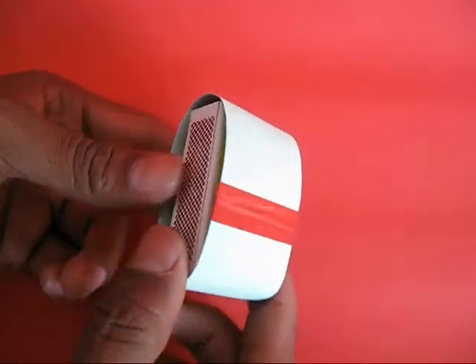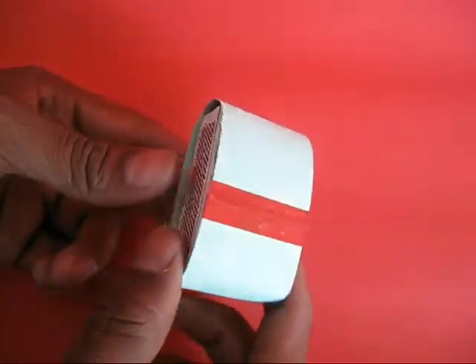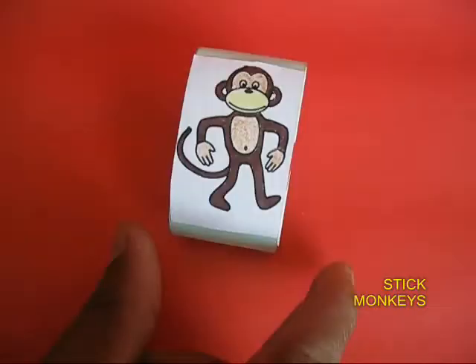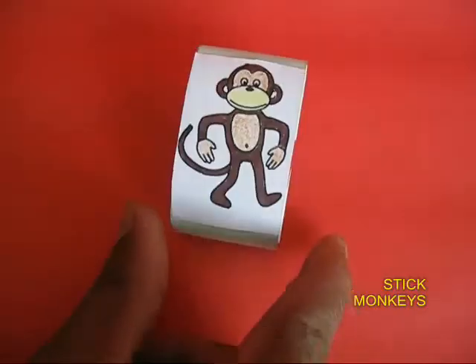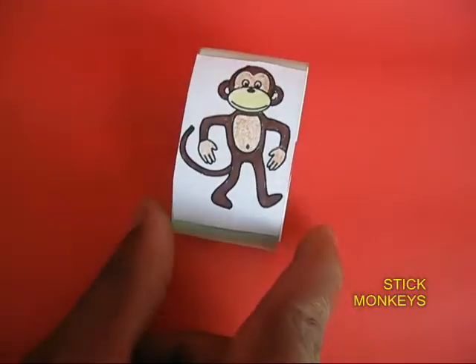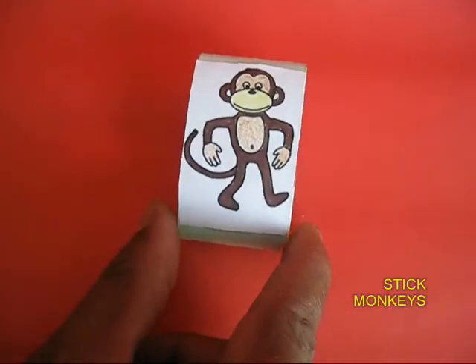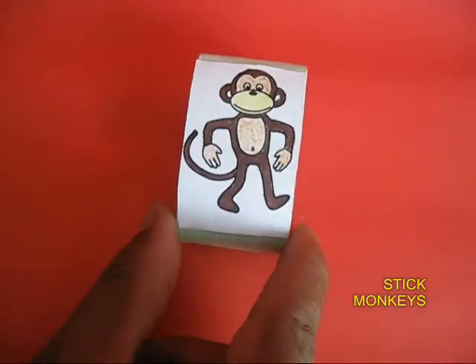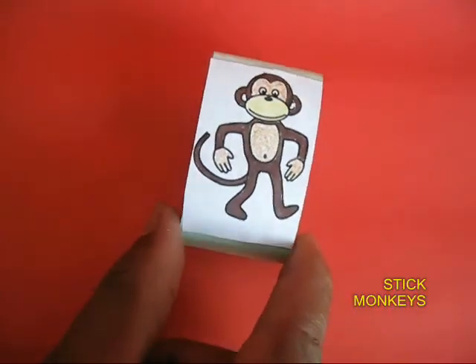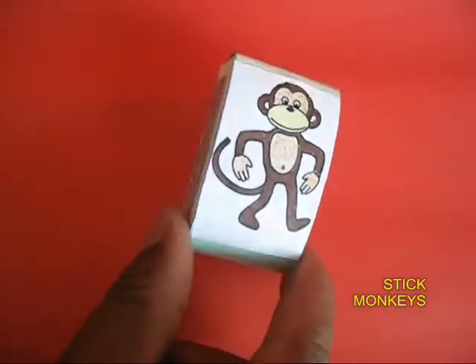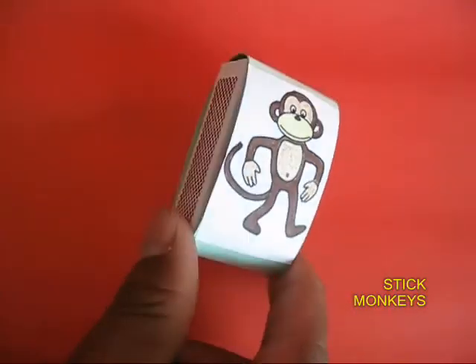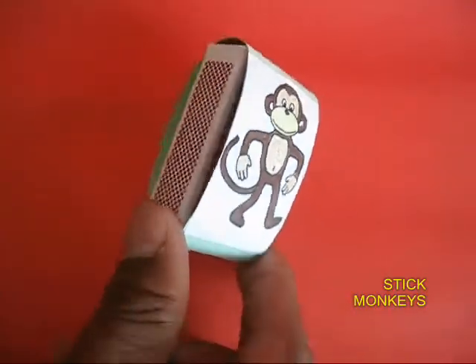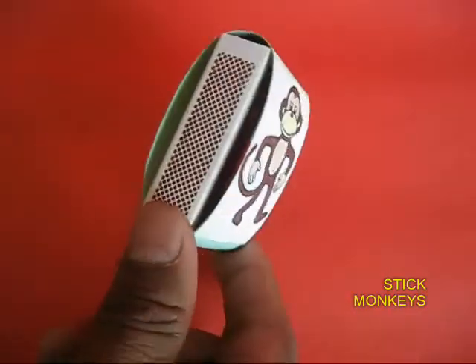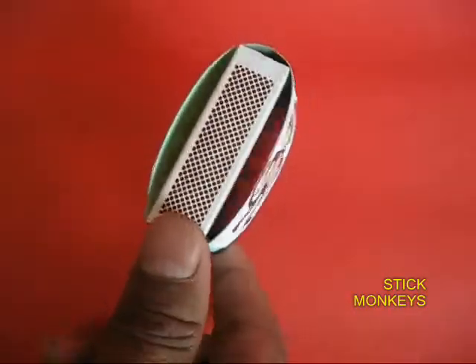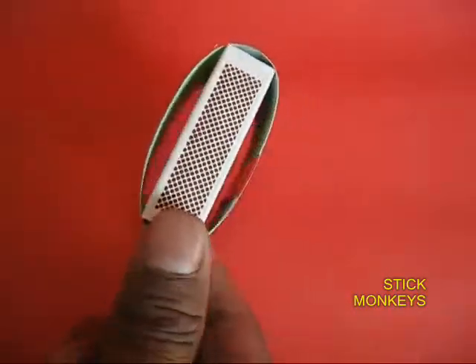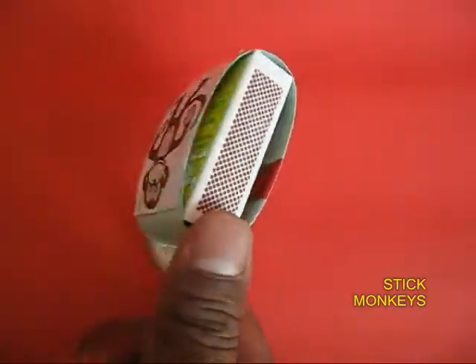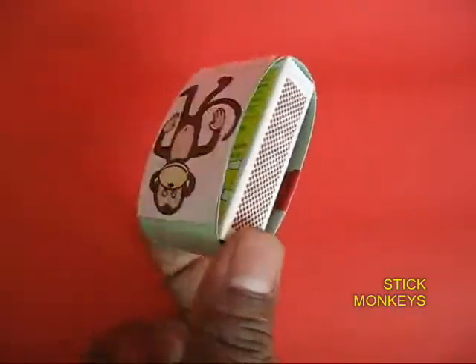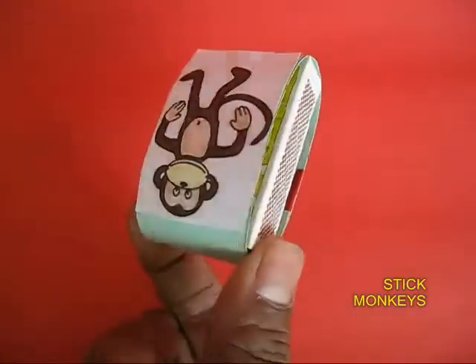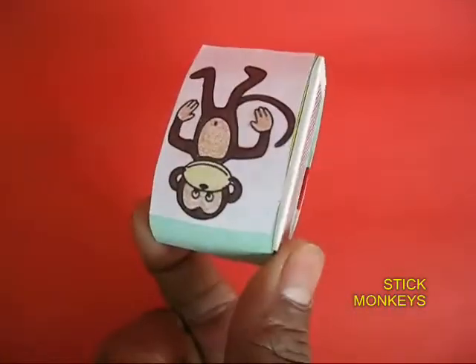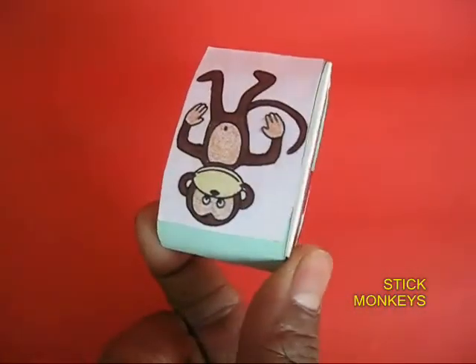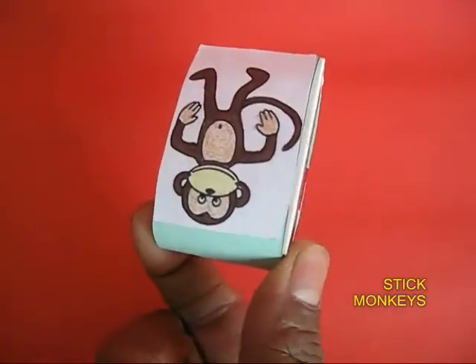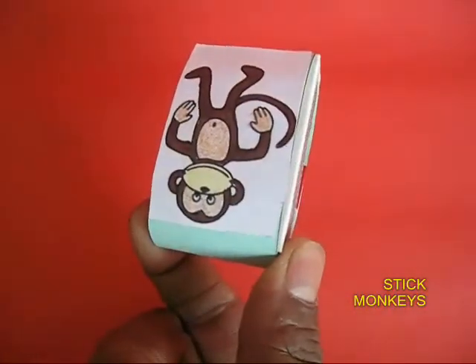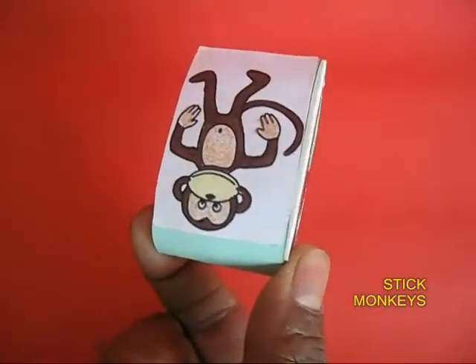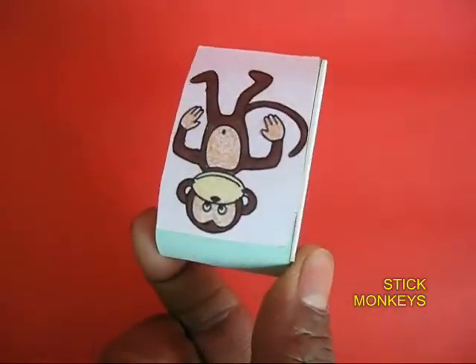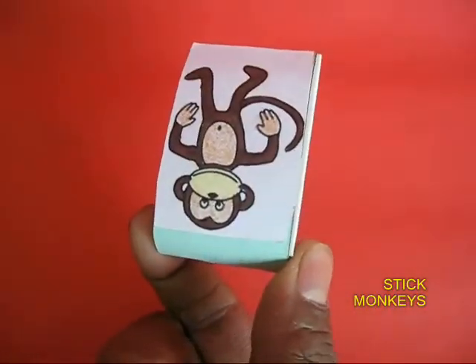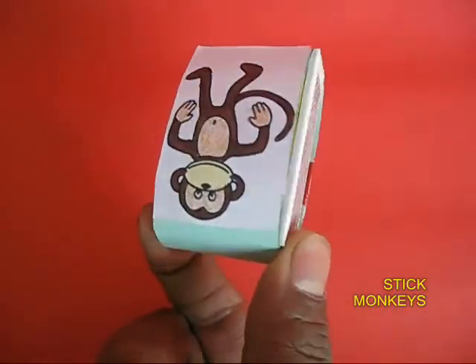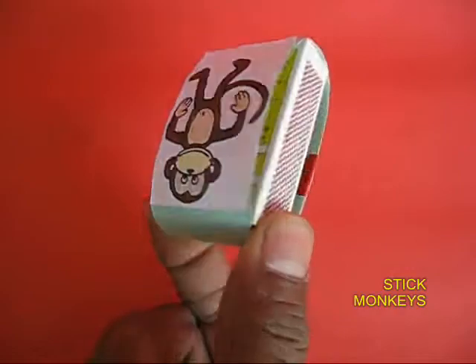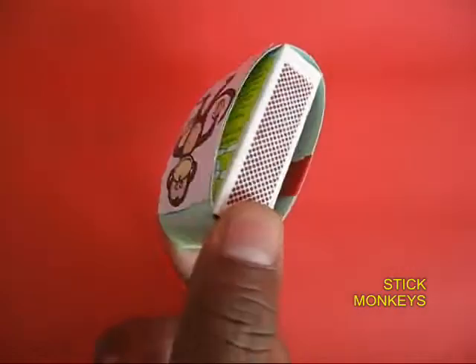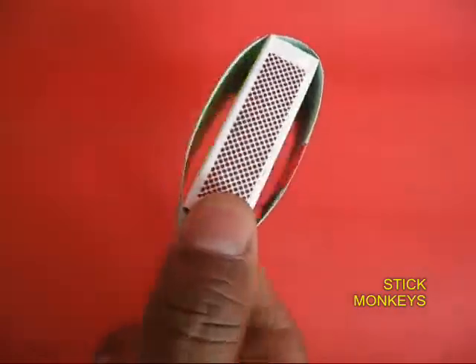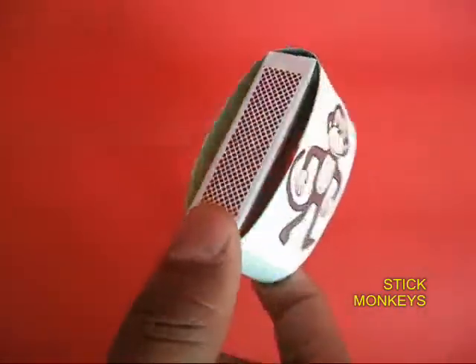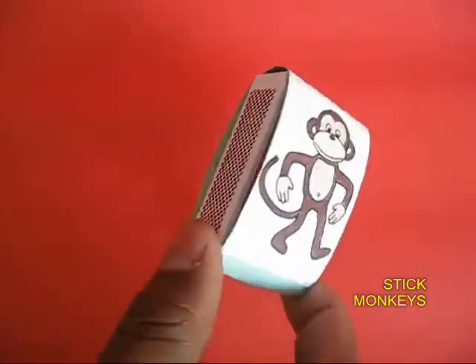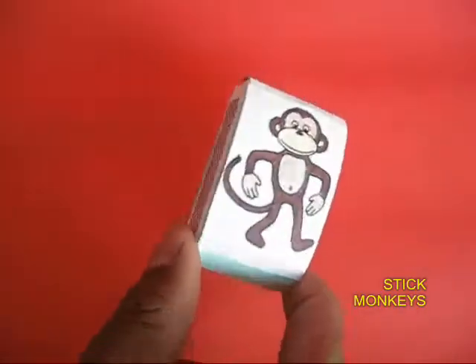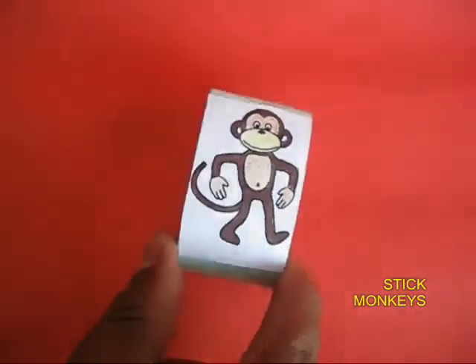Now because of the marbles, it is heavy on one end. Stick two monkeys on it to make the whole toy more attractive.